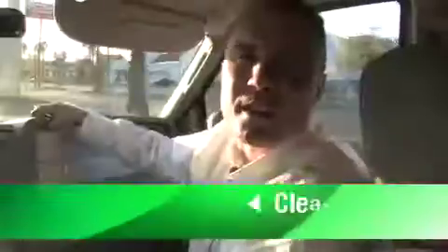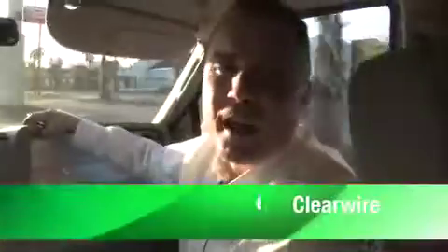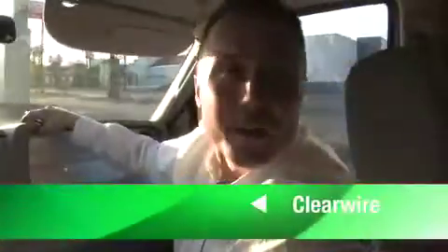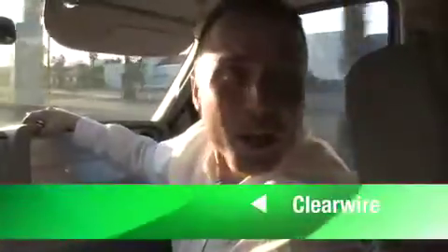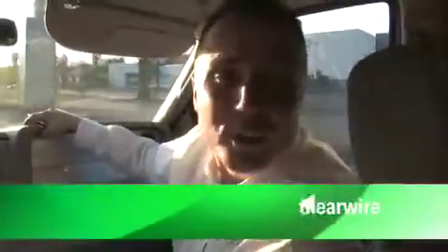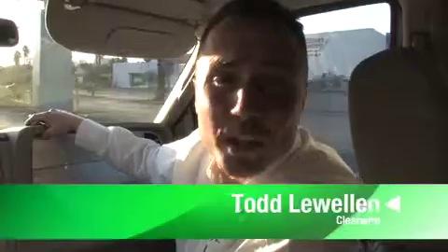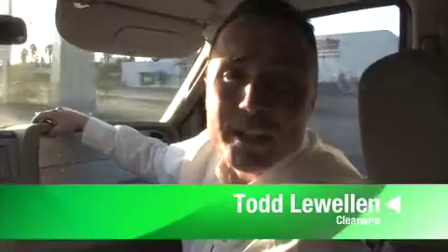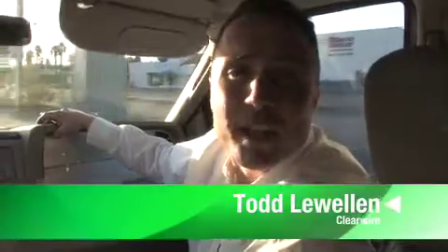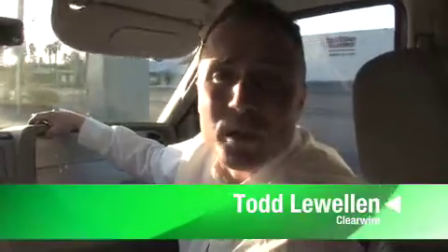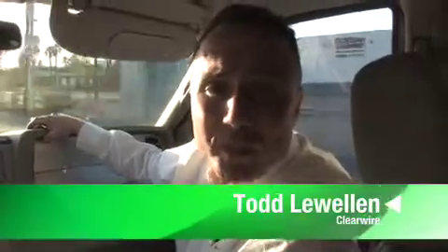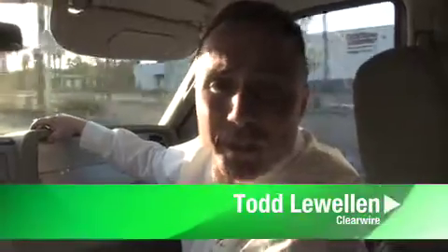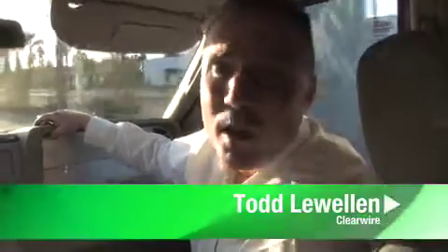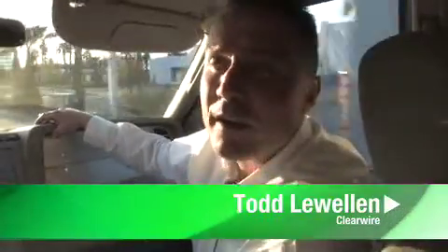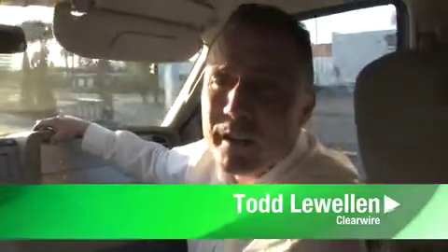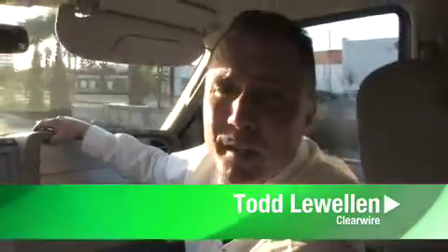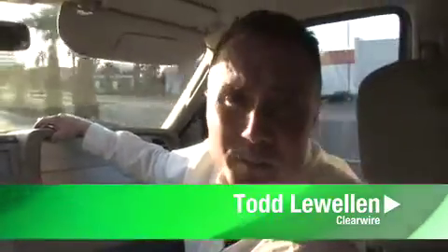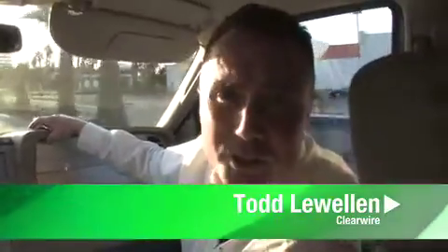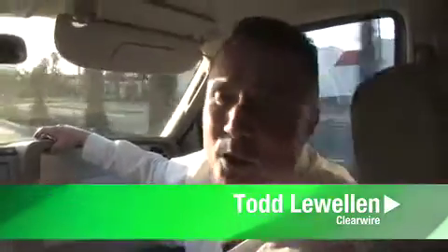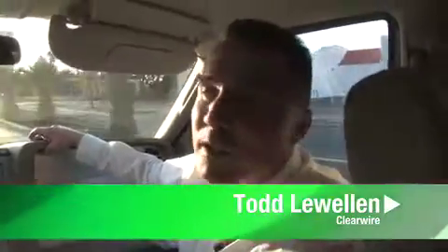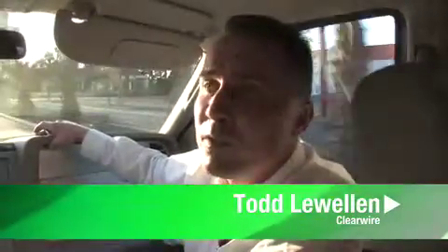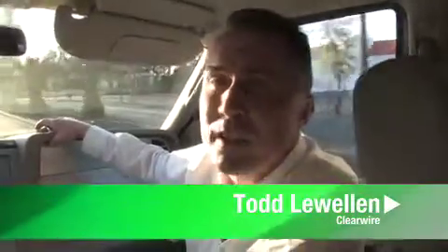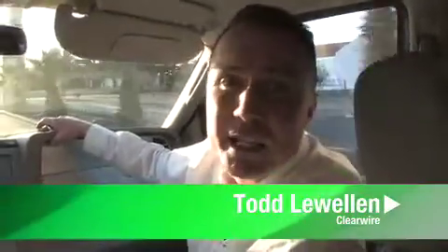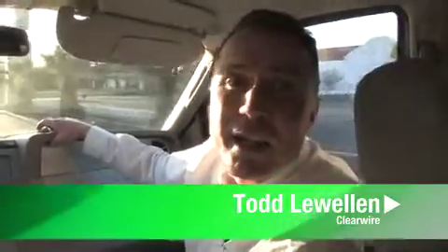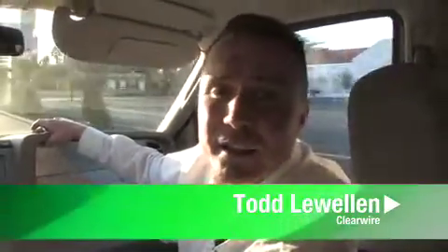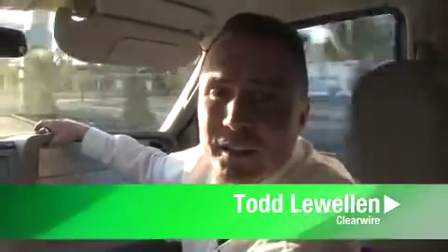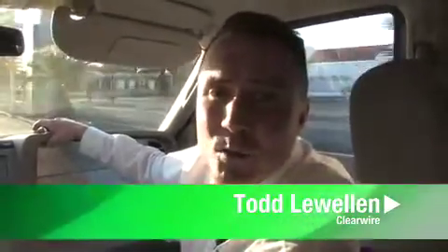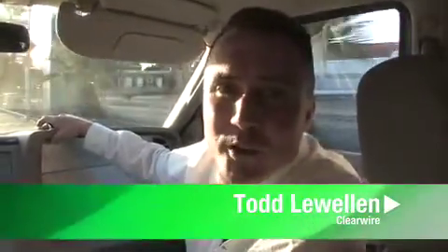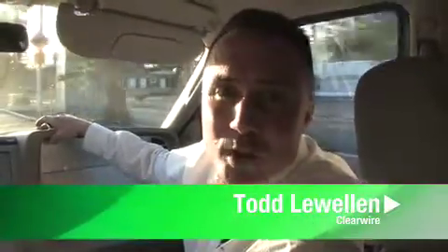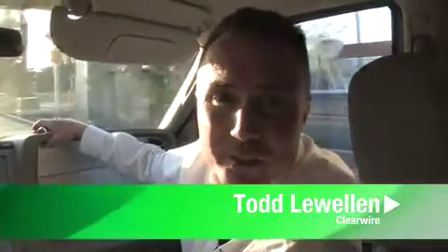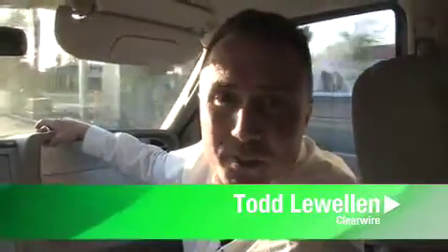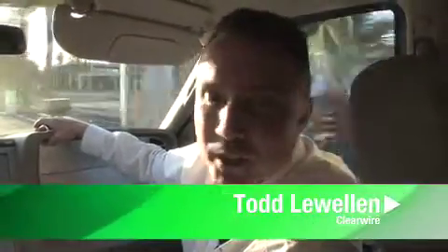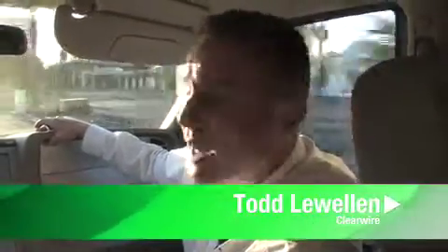Hi, I'm Todd Llewellyn, and I work for Clearwire. I'm going to be showing you the Clearwire Drive demo today.